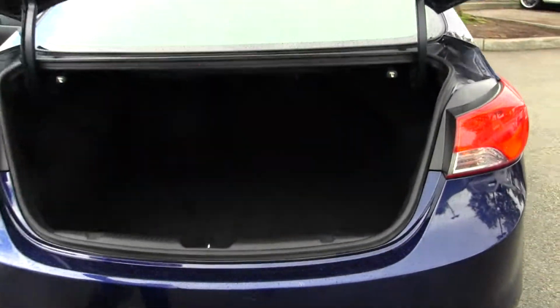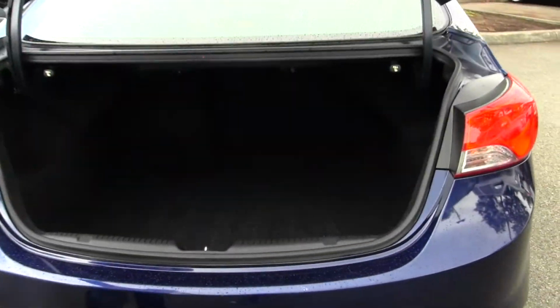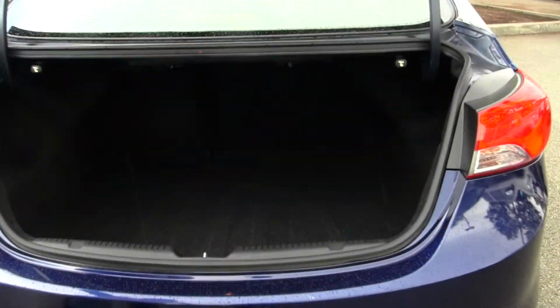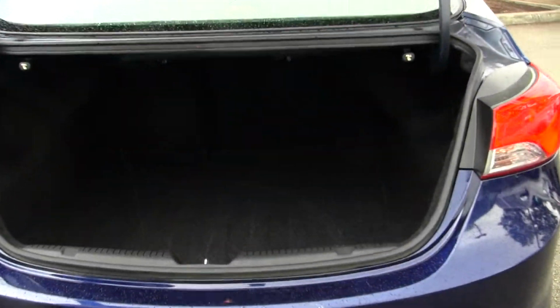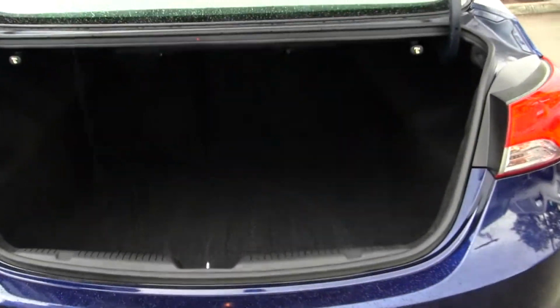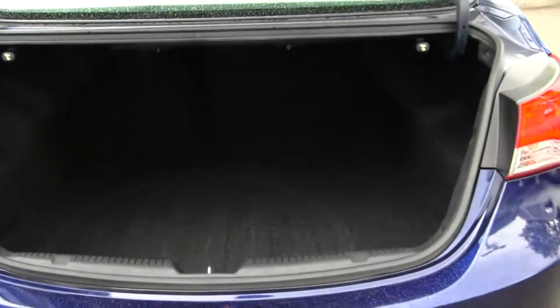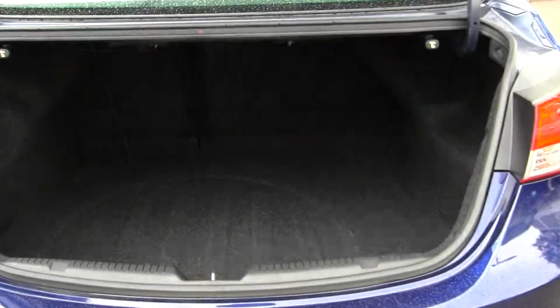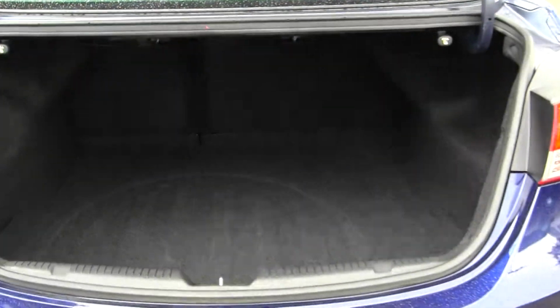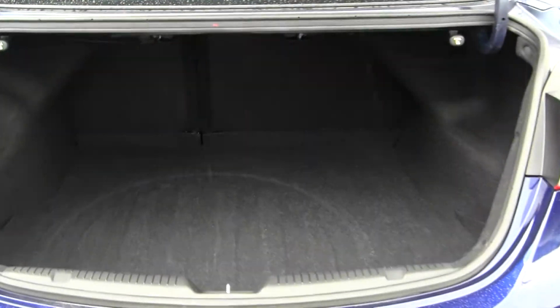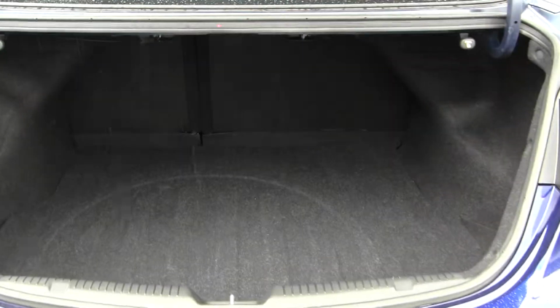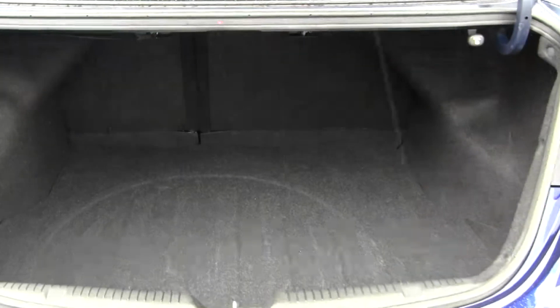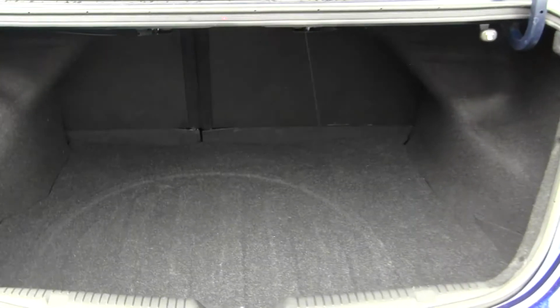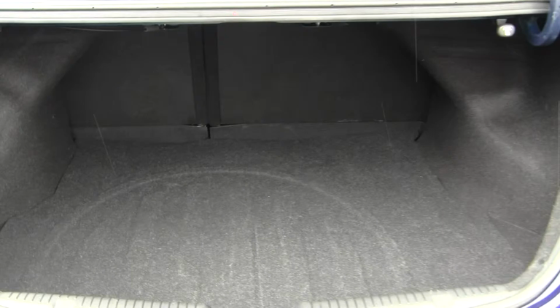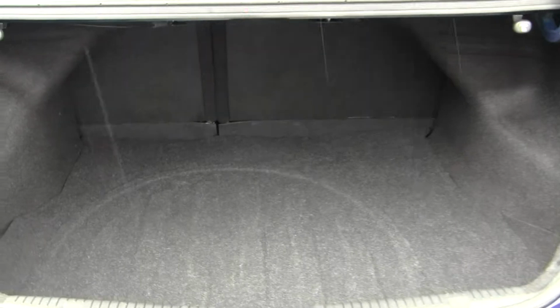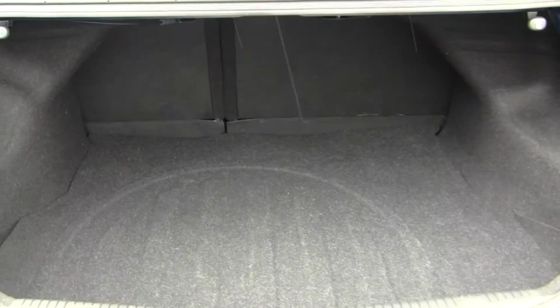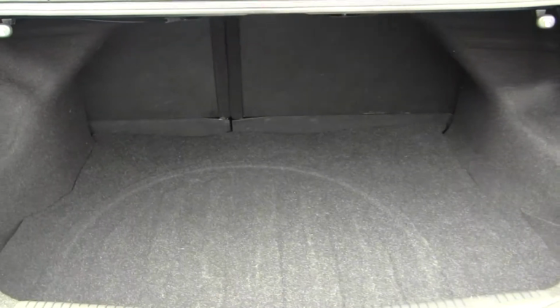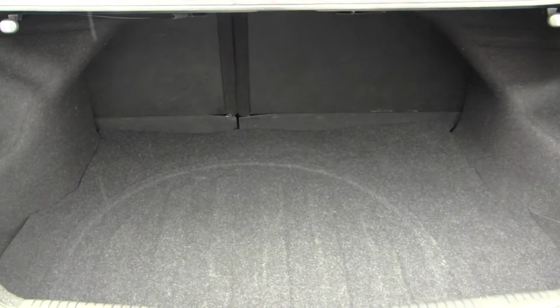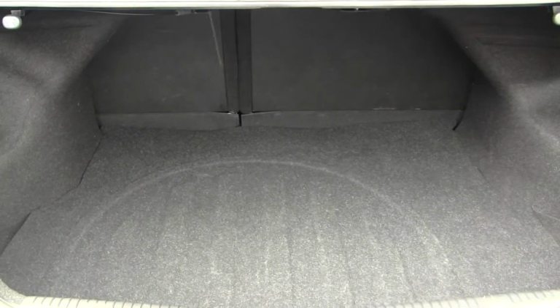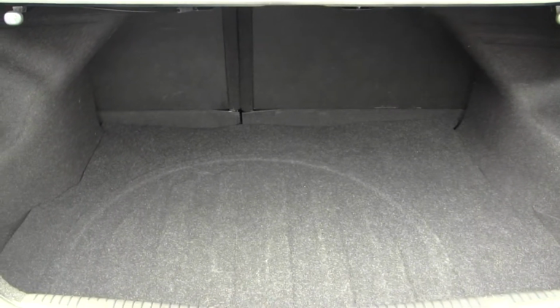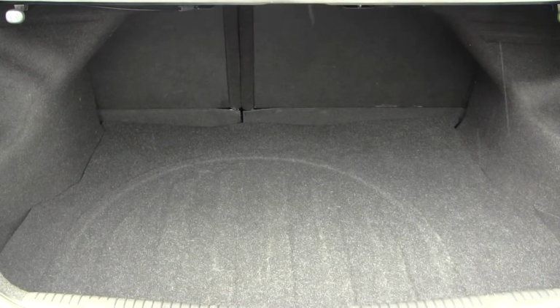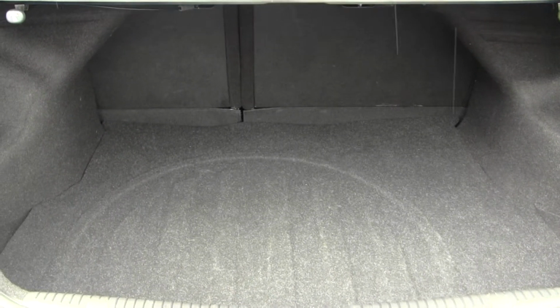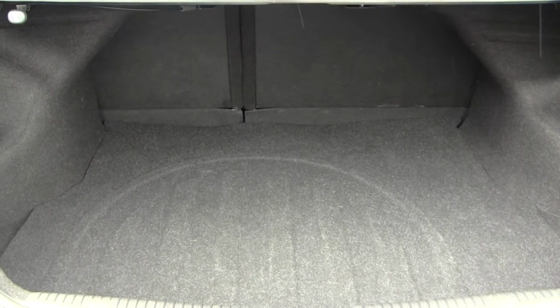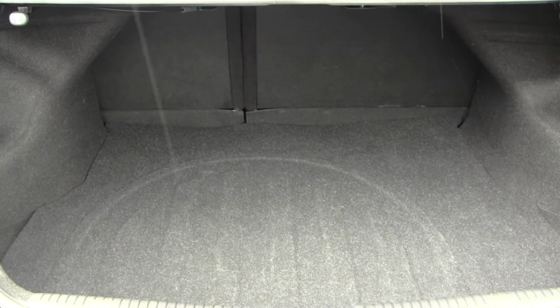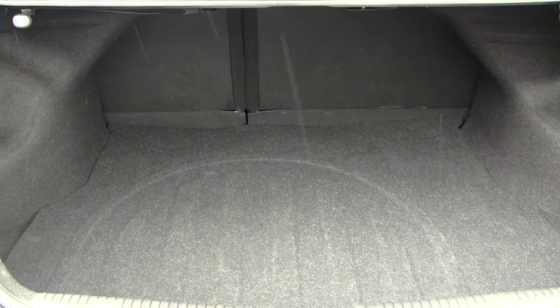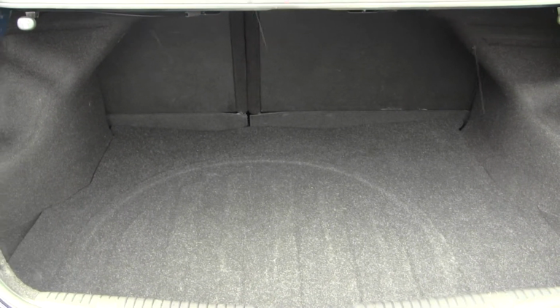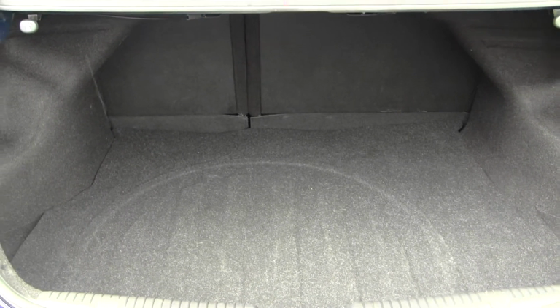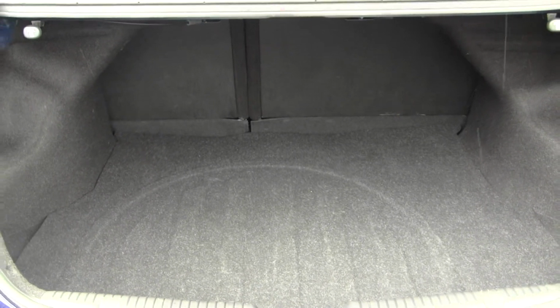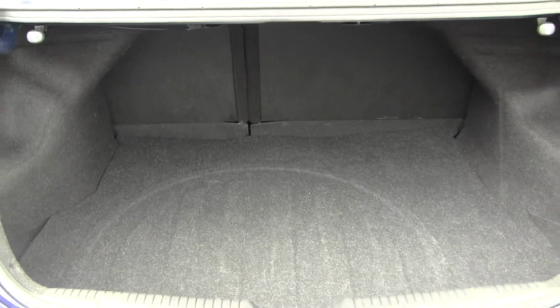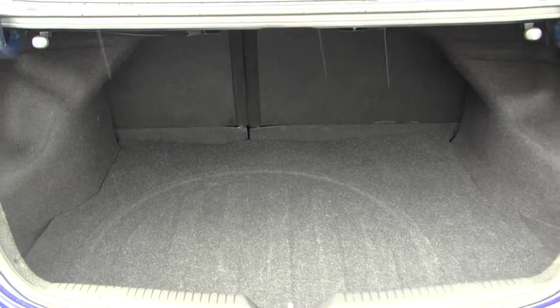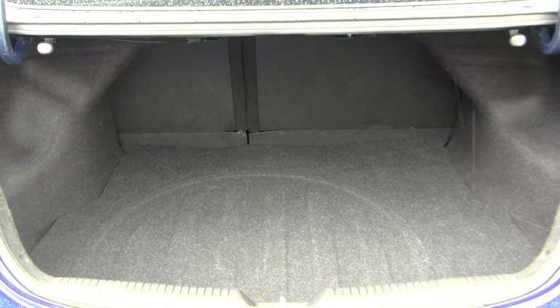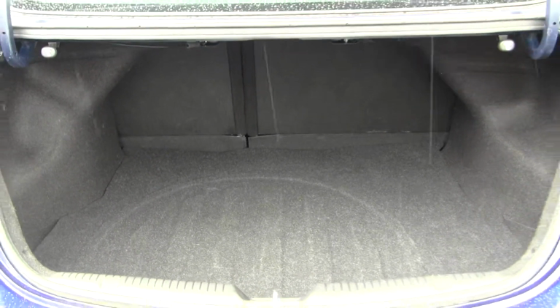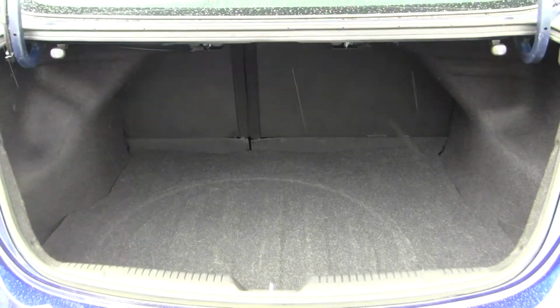You have tons of space here in your cargo area. It's very easy to fold those seats down for optimal space.